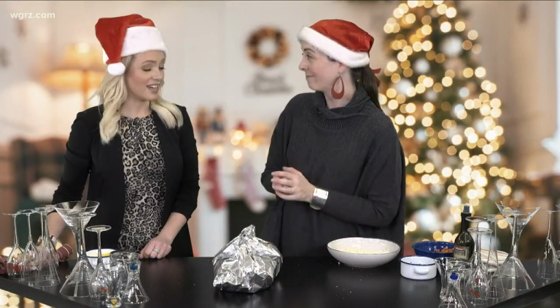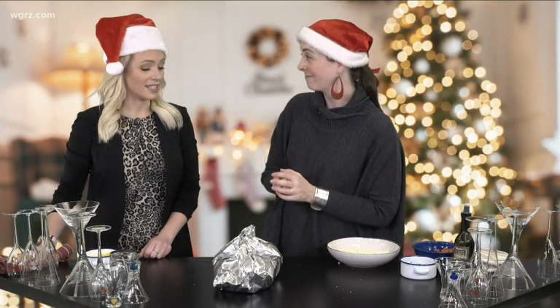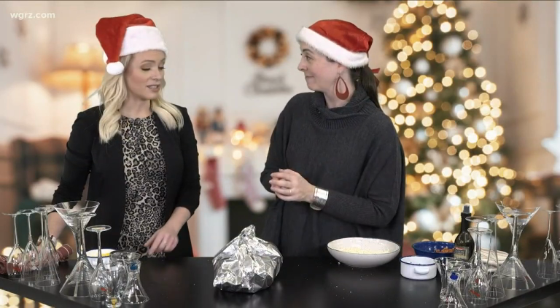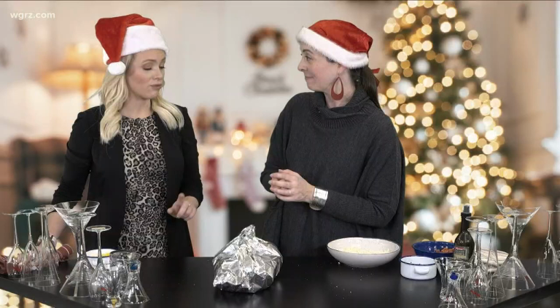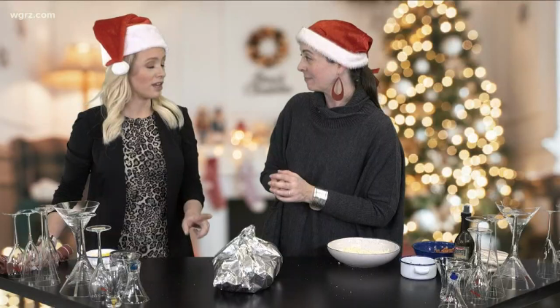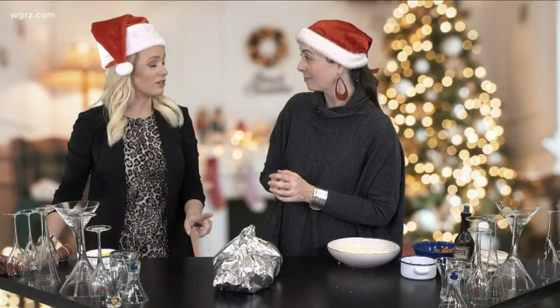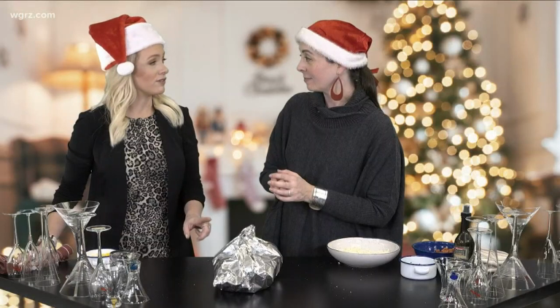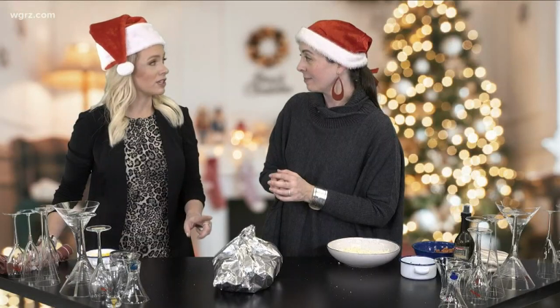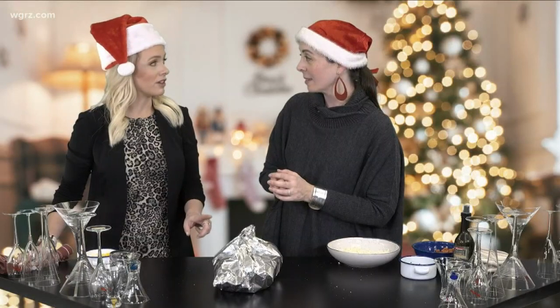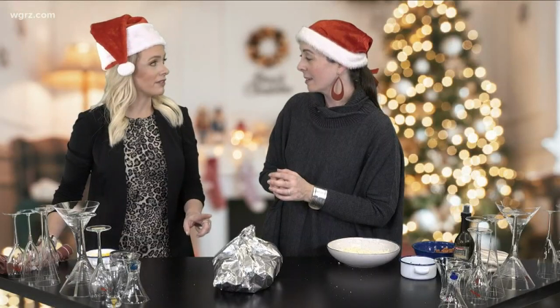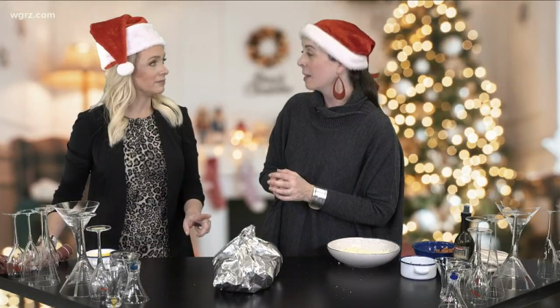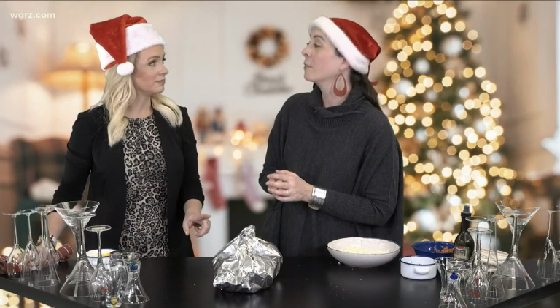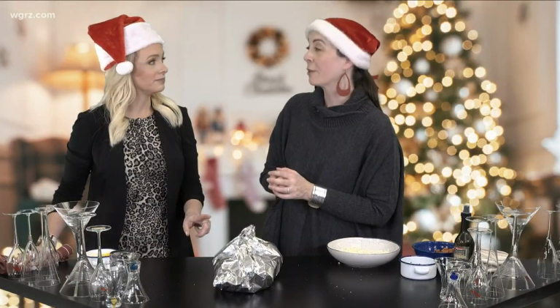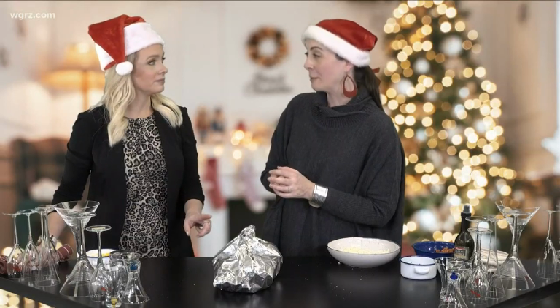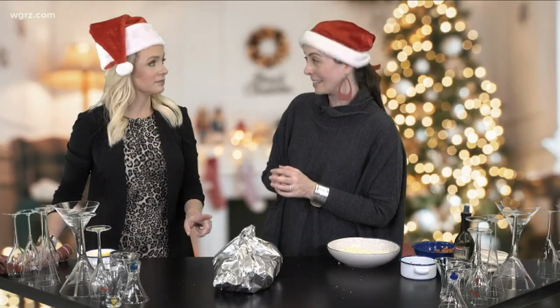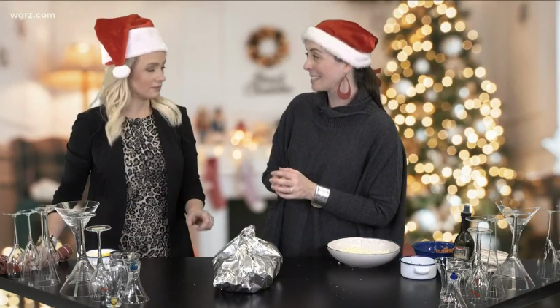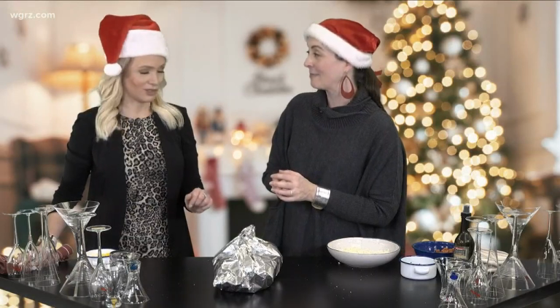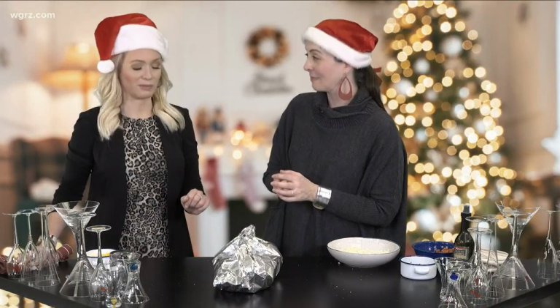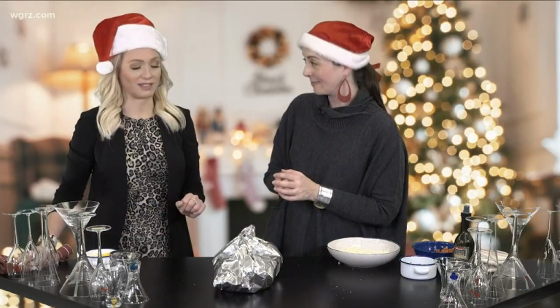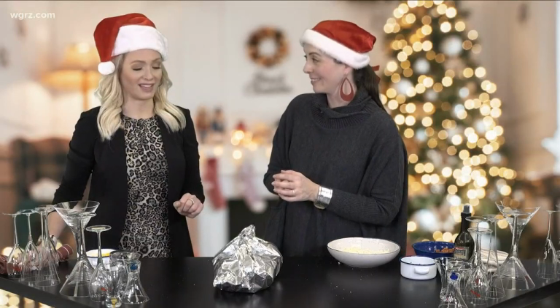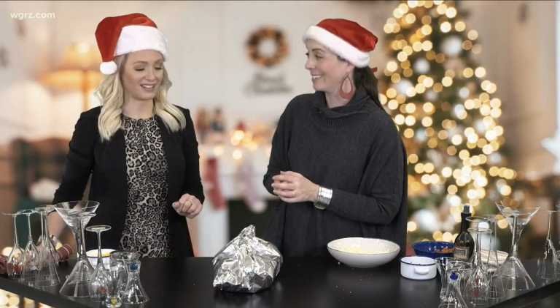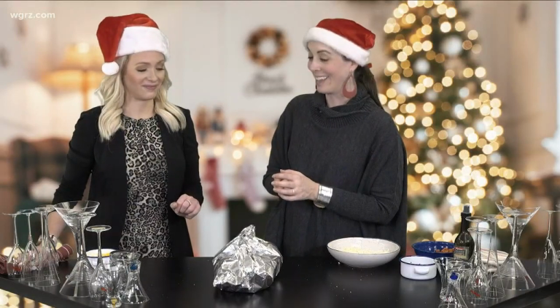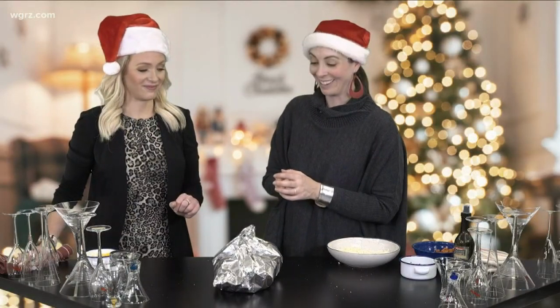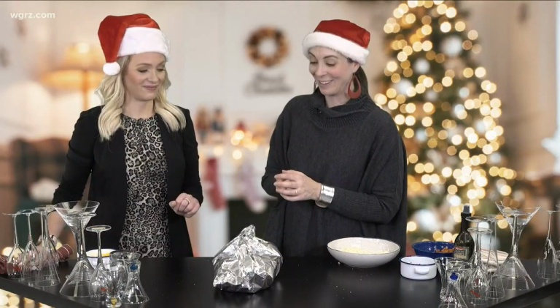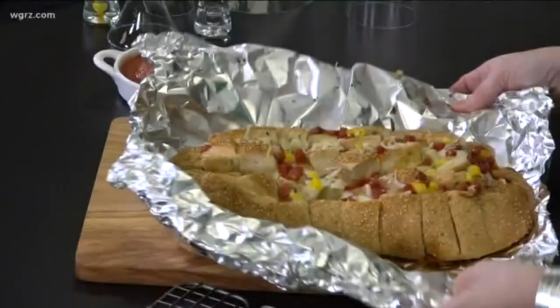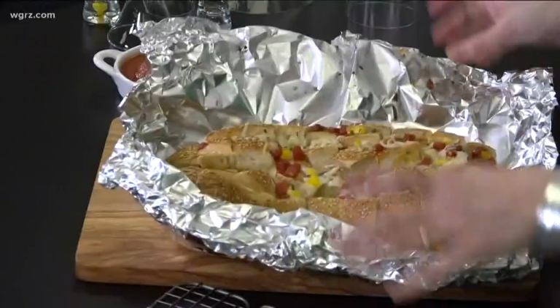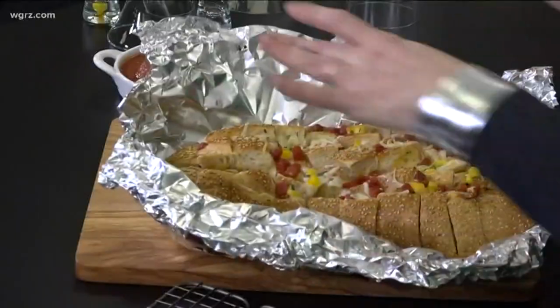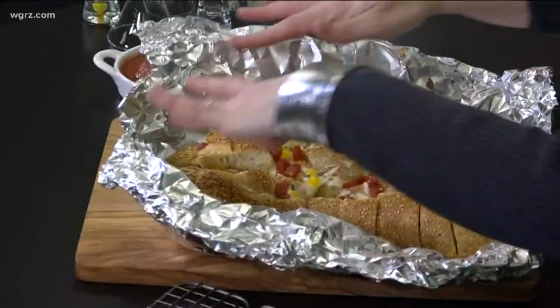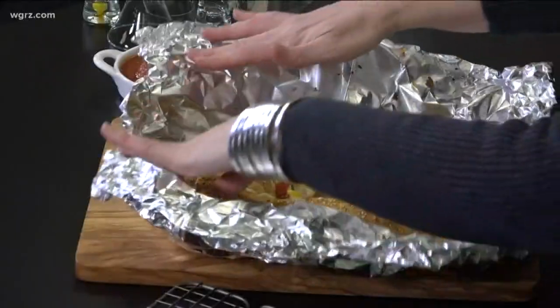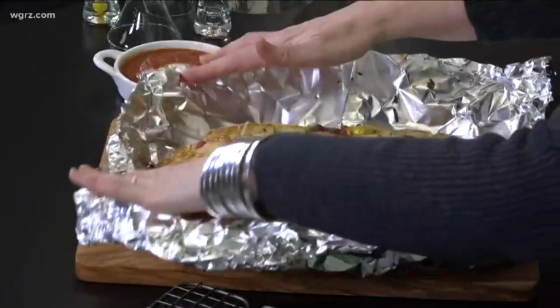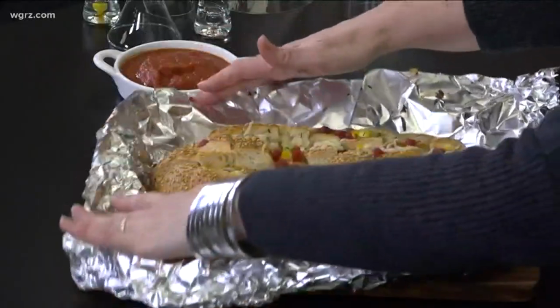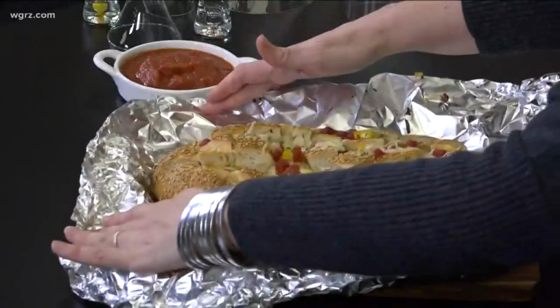It's a 350-degree oven for 30 minutes. And it's ready.